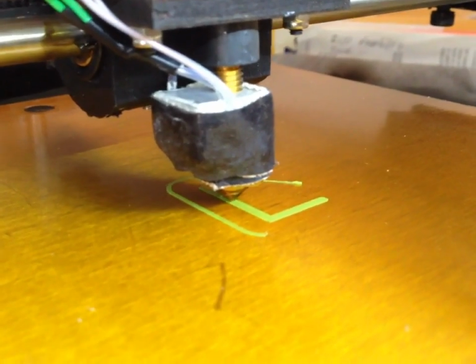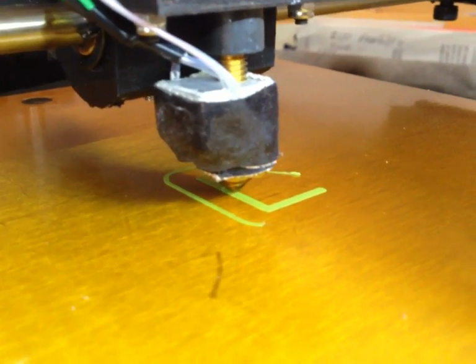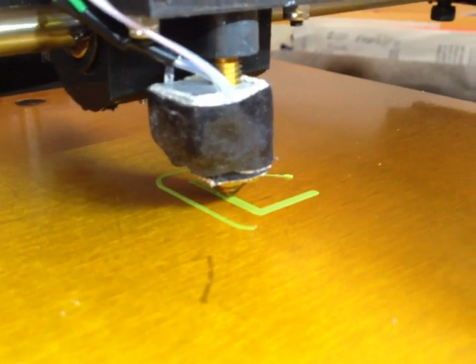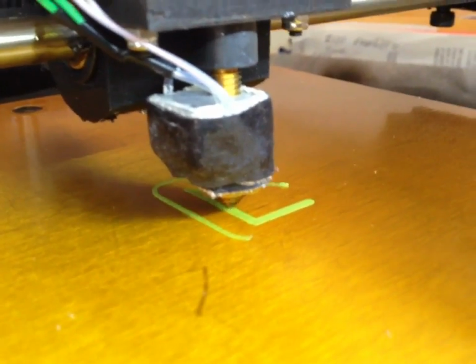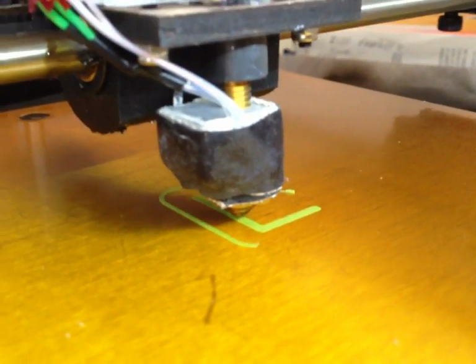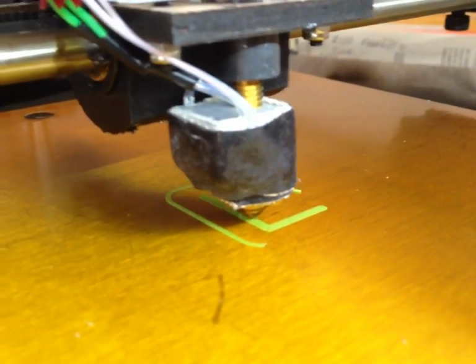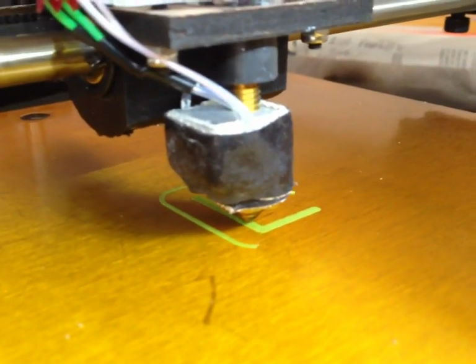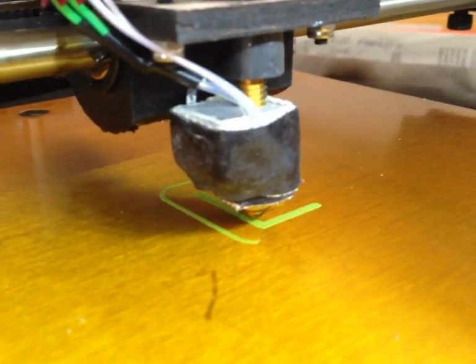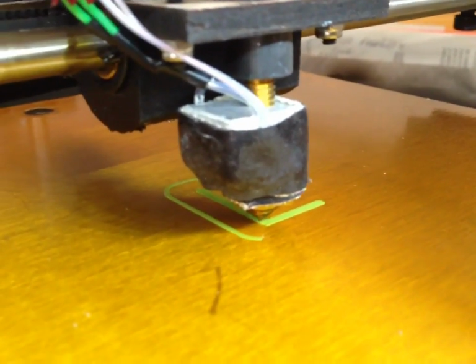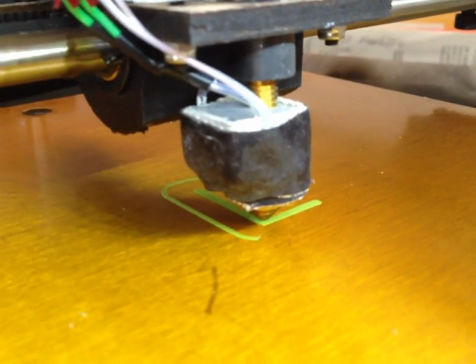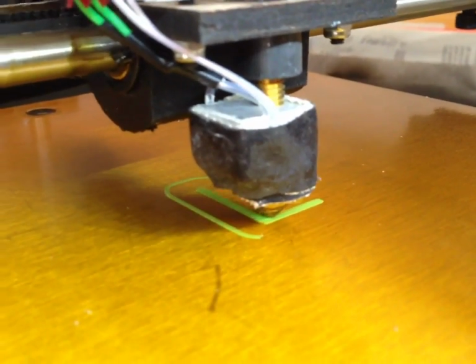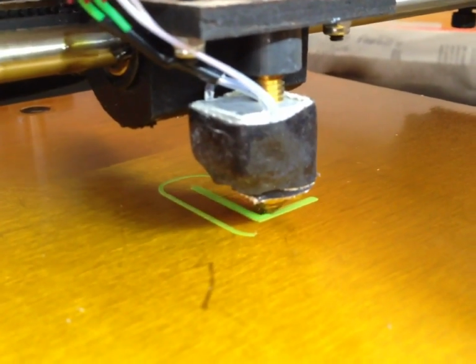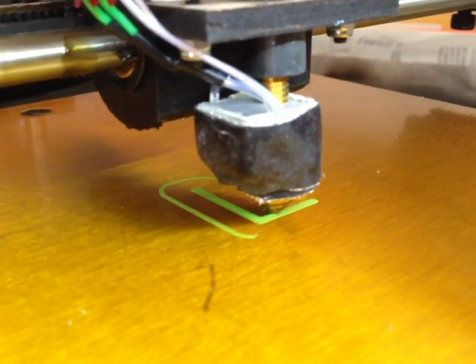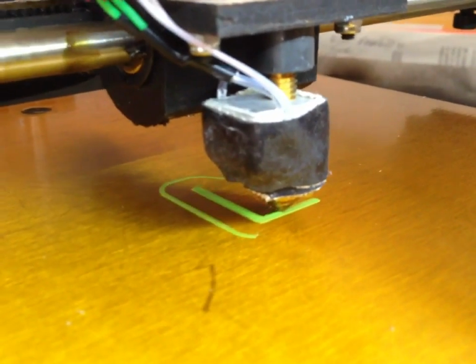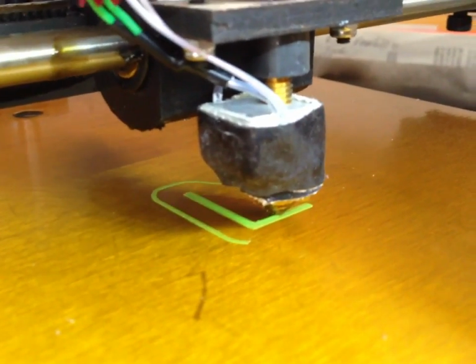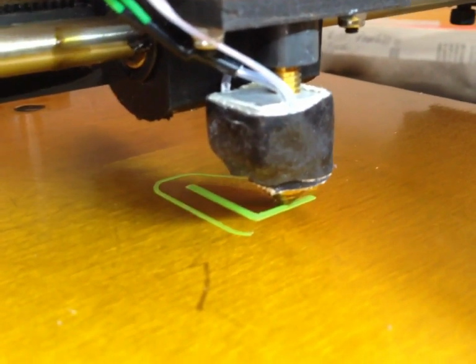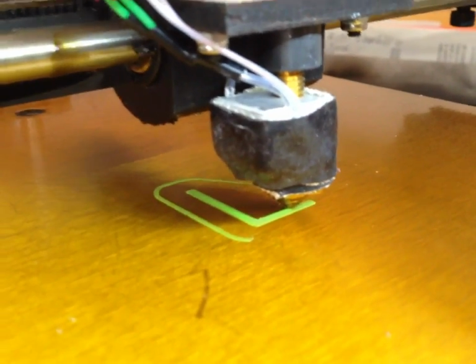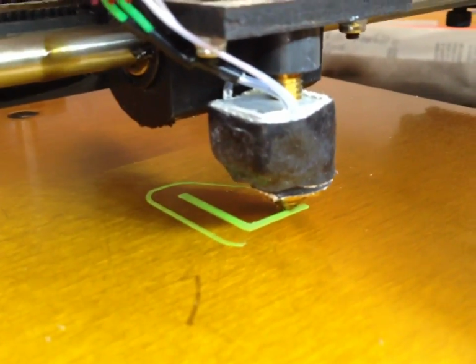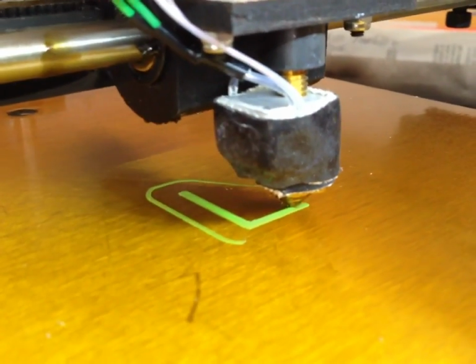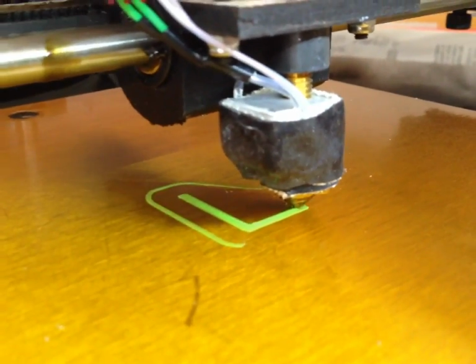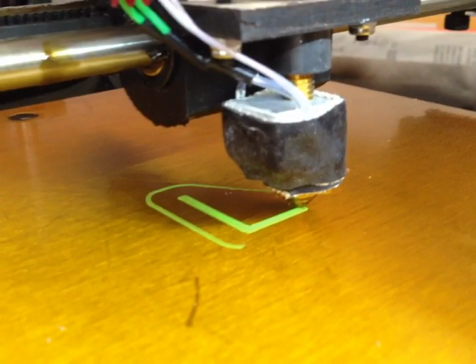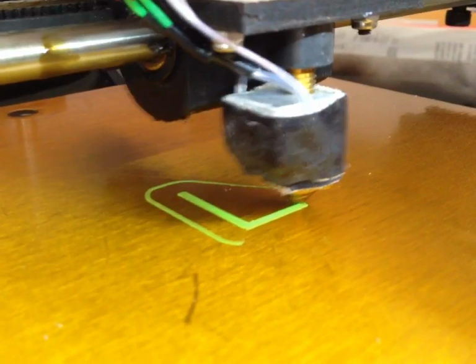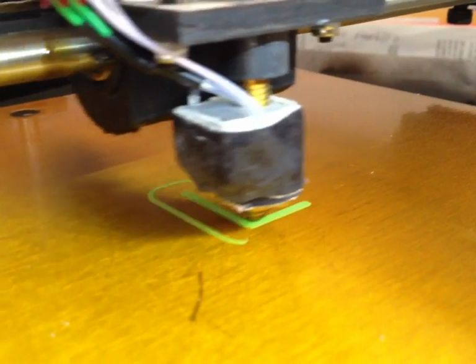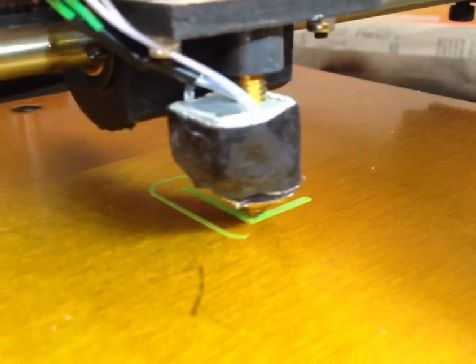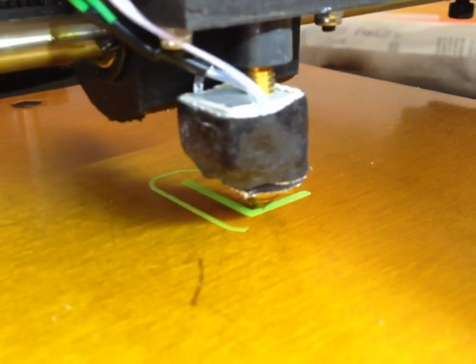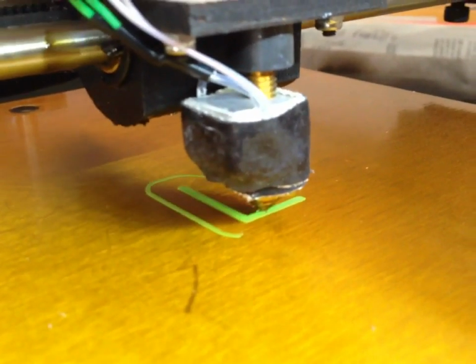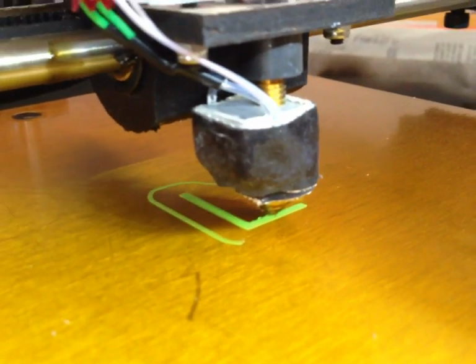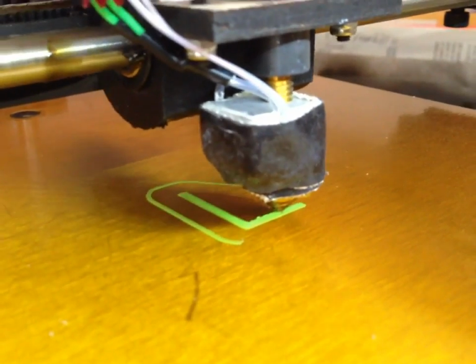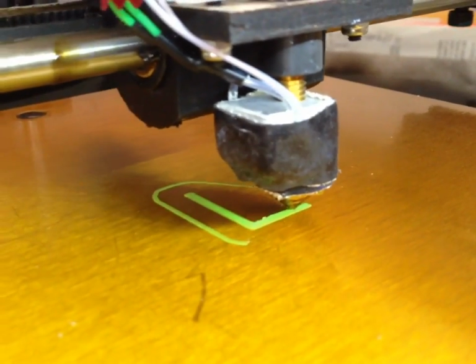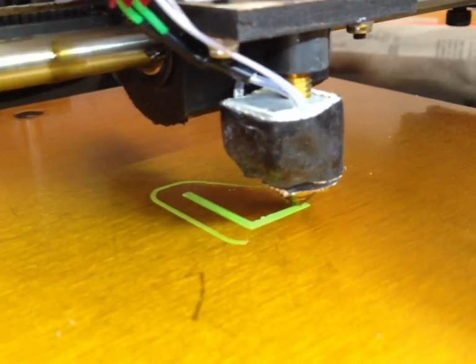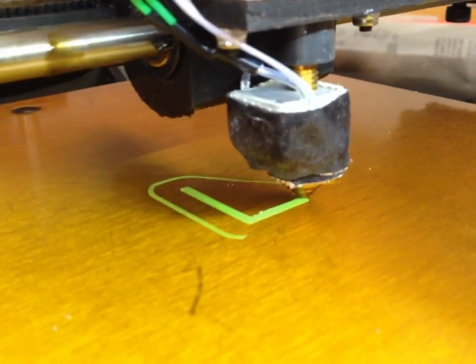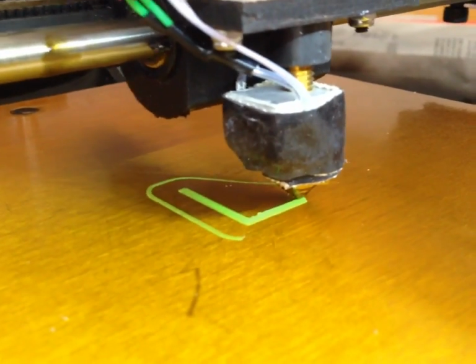This is the custom part for my Spectre breakdown bow. It's an aero rest.